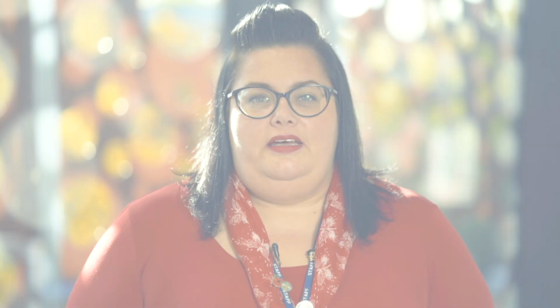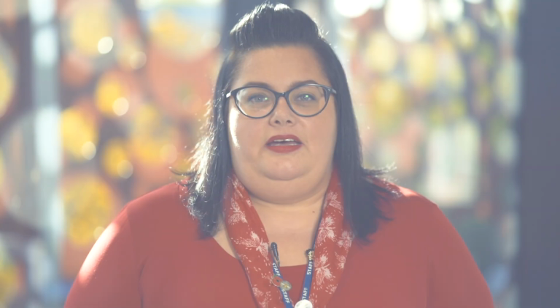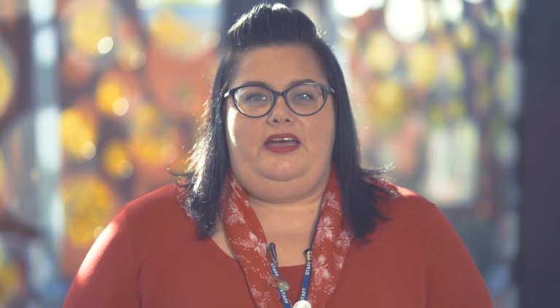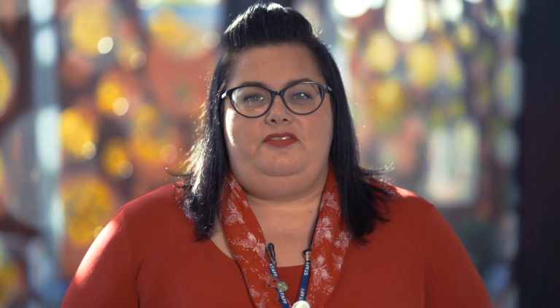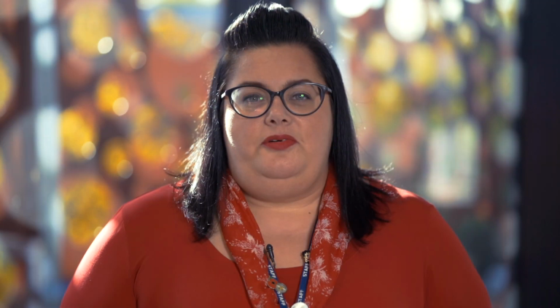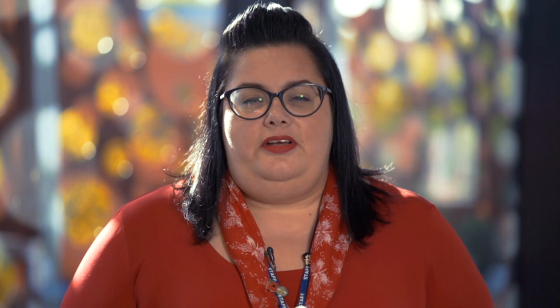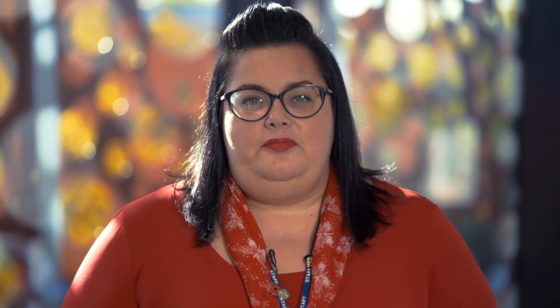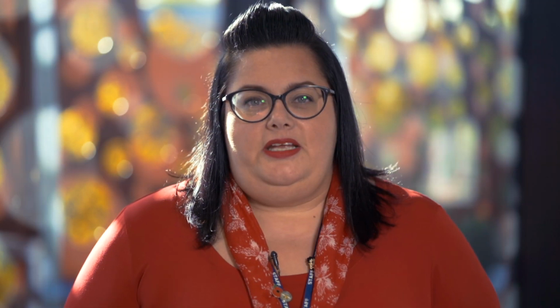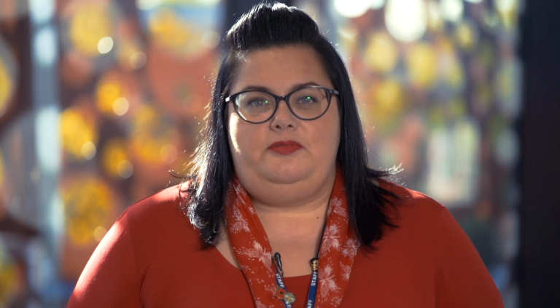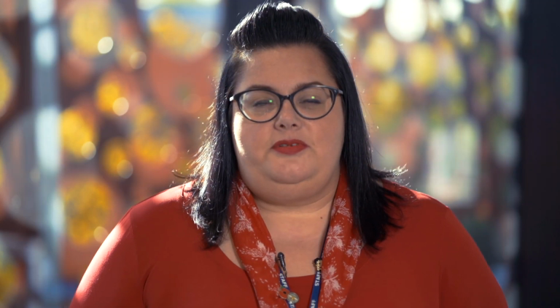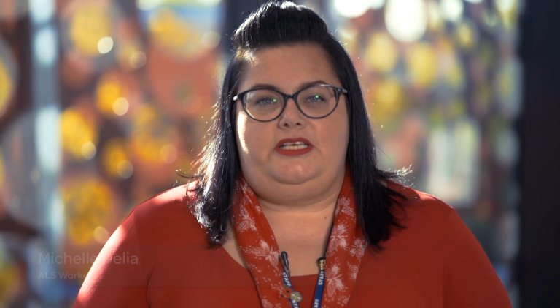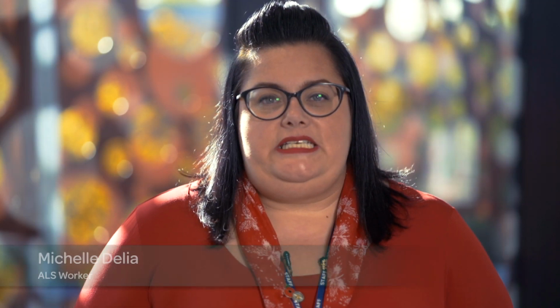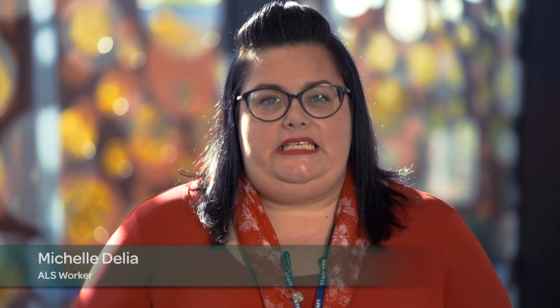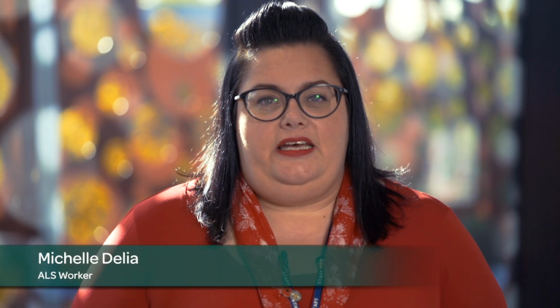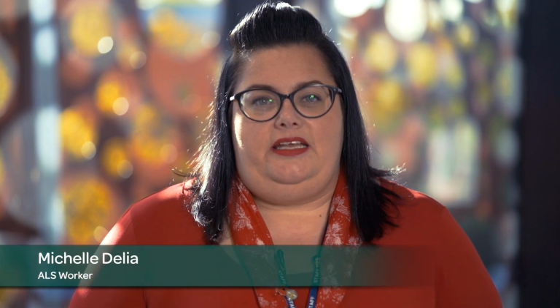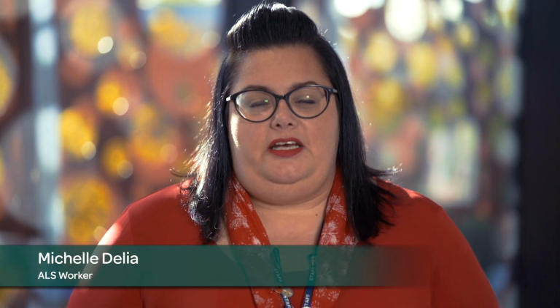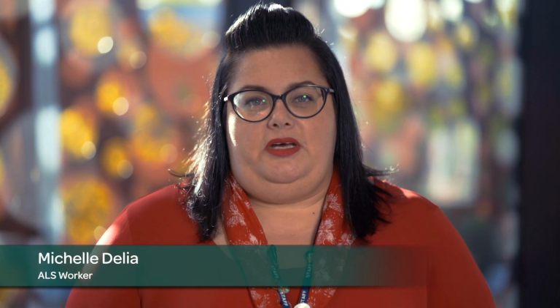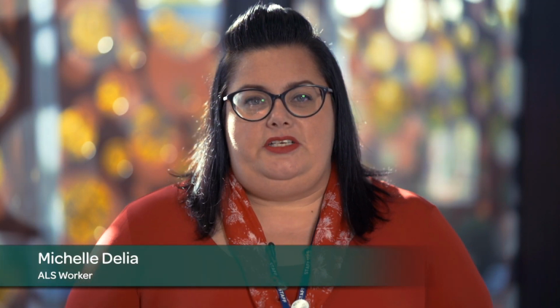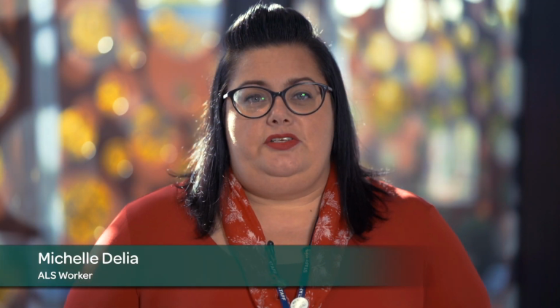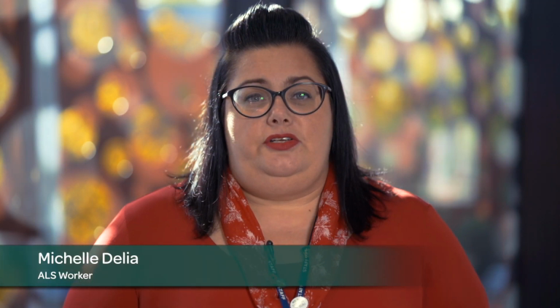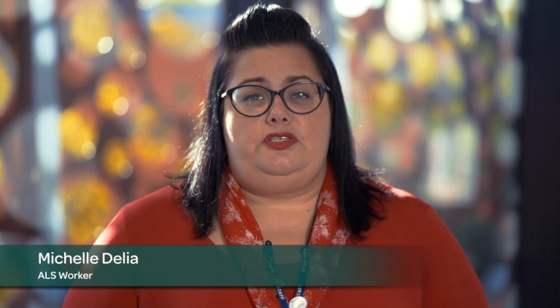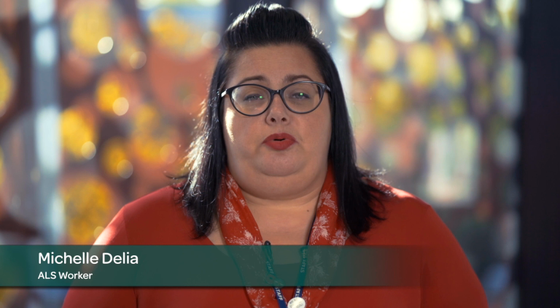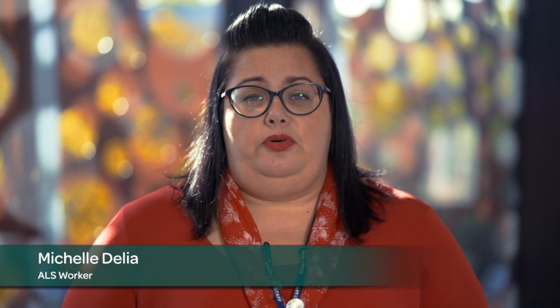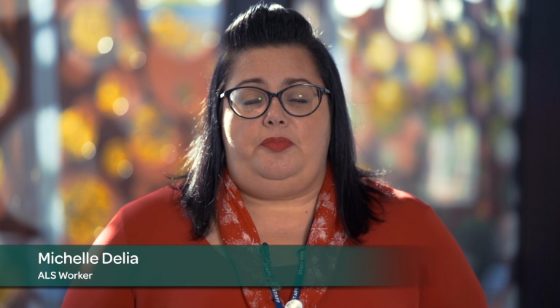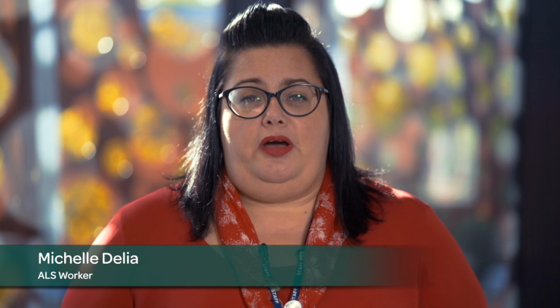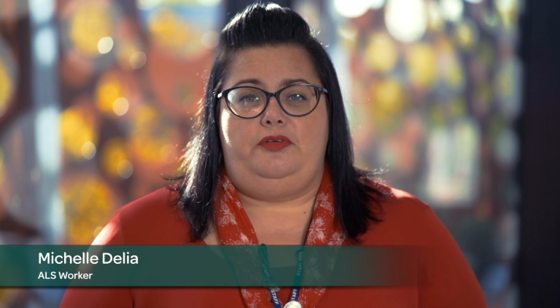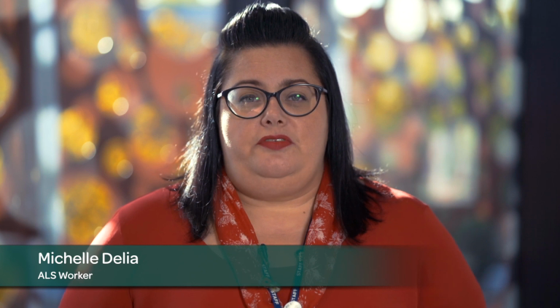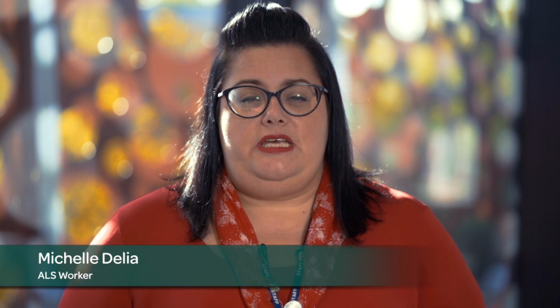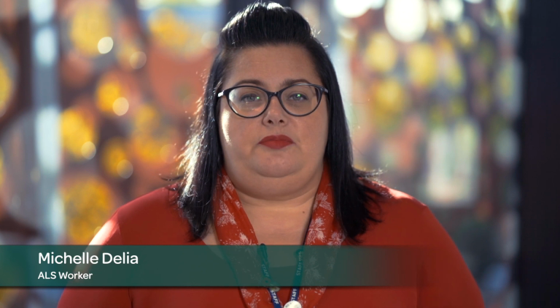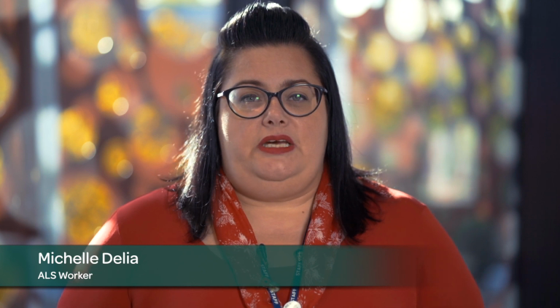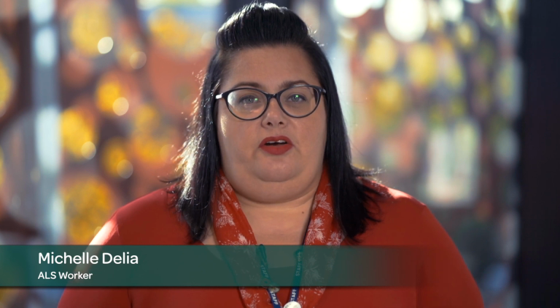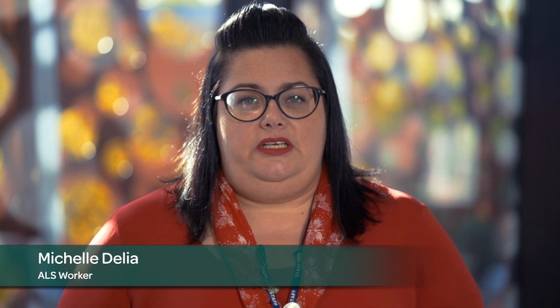Hi everyone, my name is Michelle Delia and I manage the Learning Support Department for Tameside College.